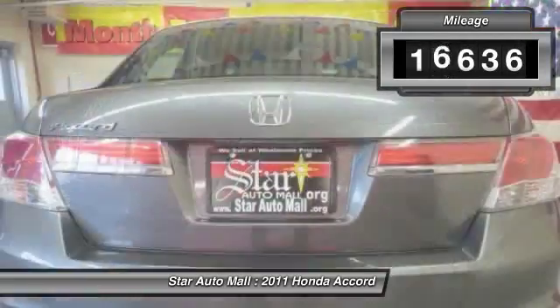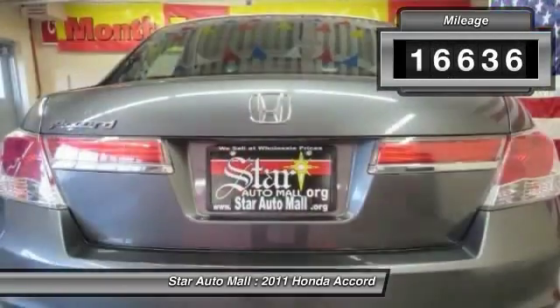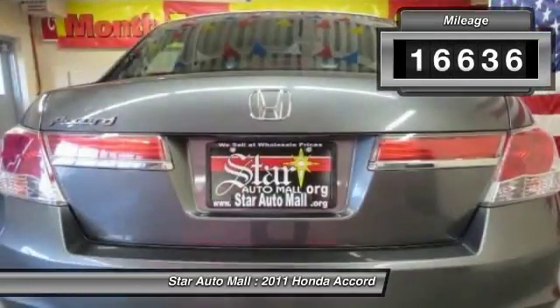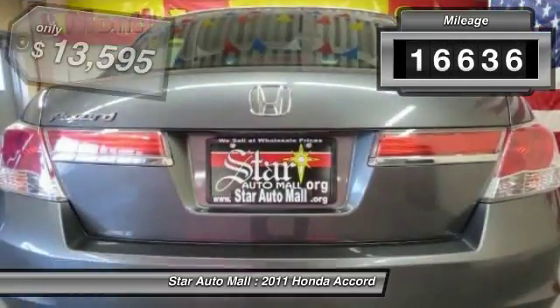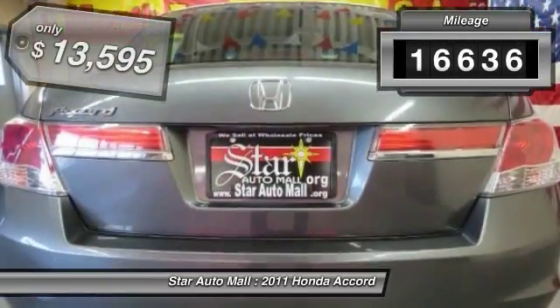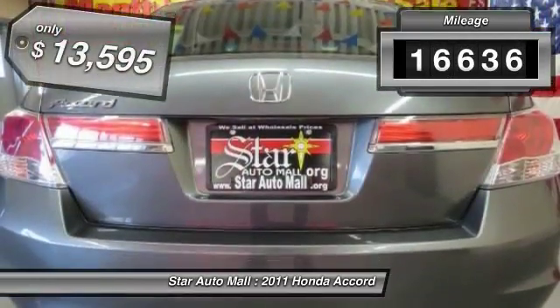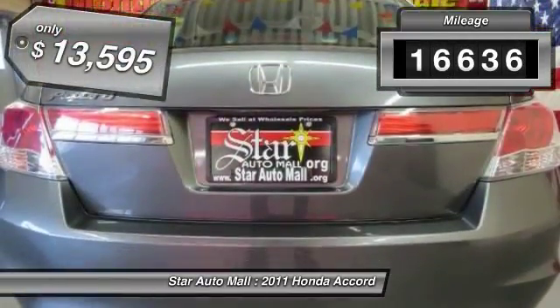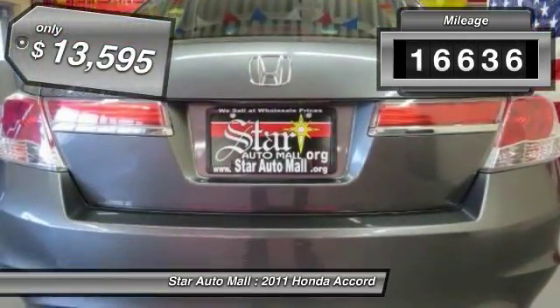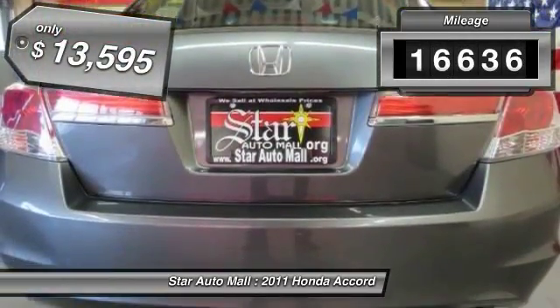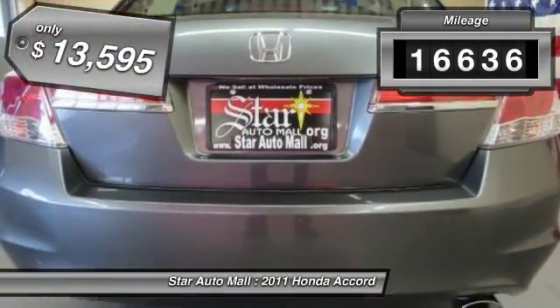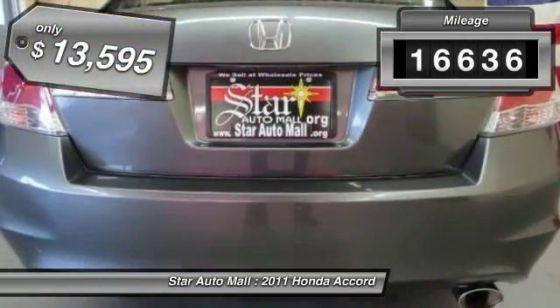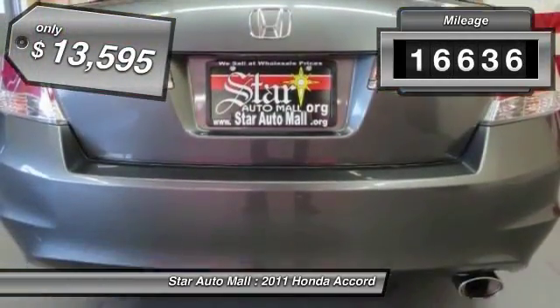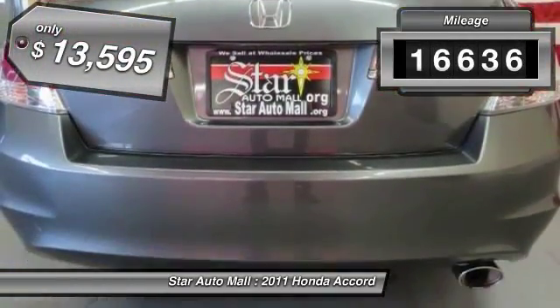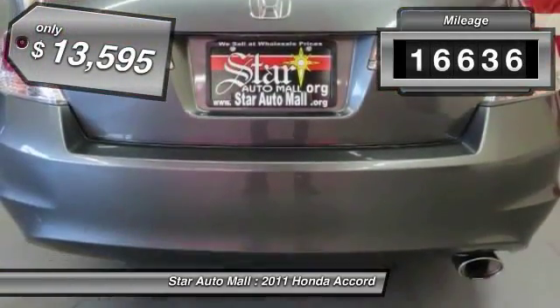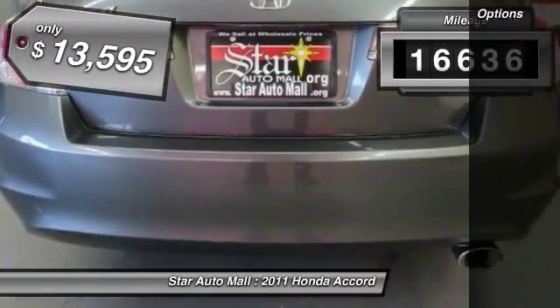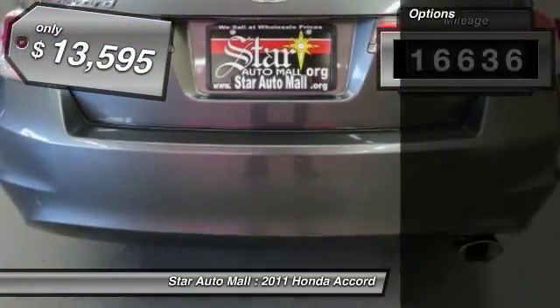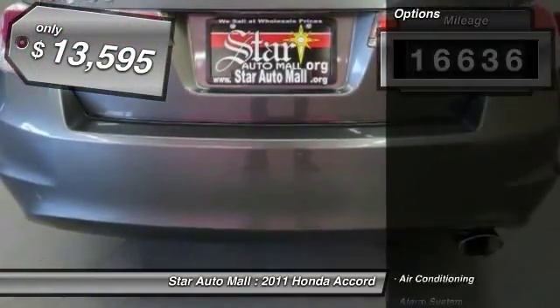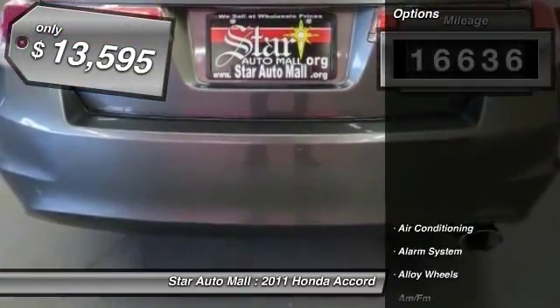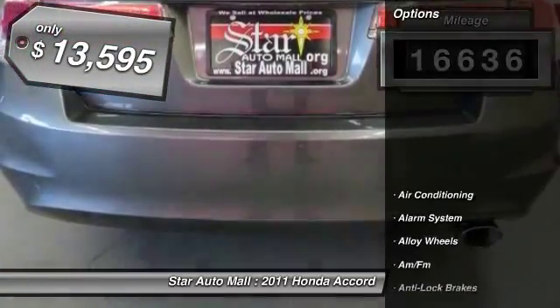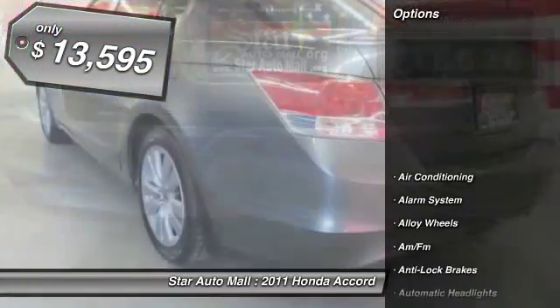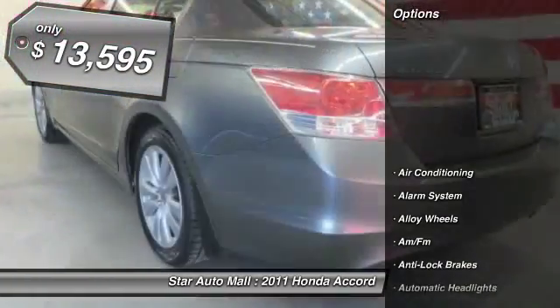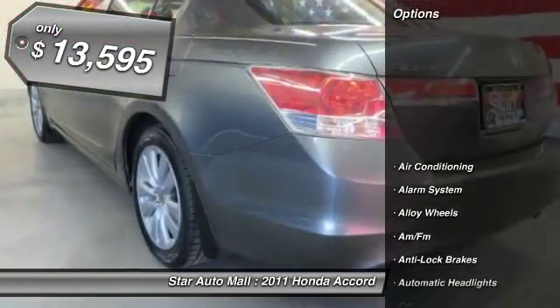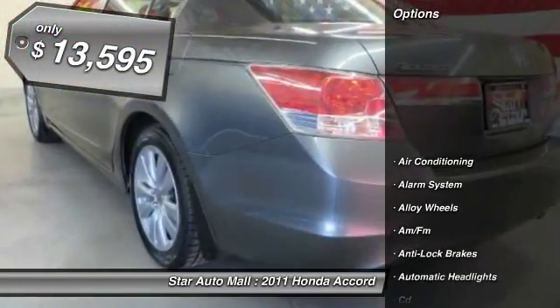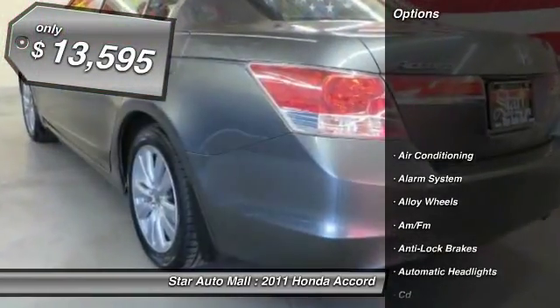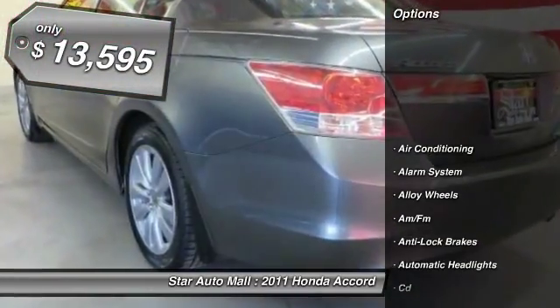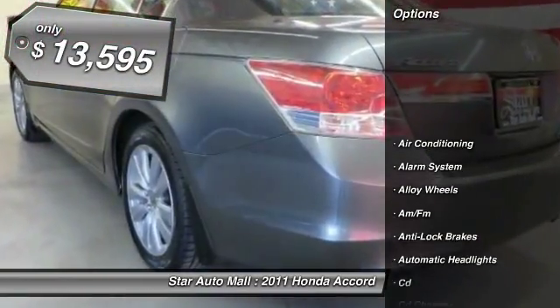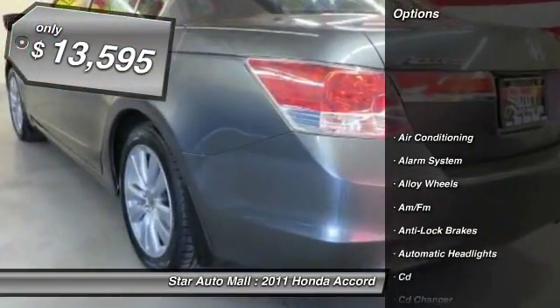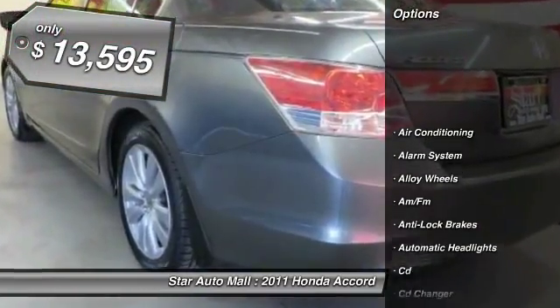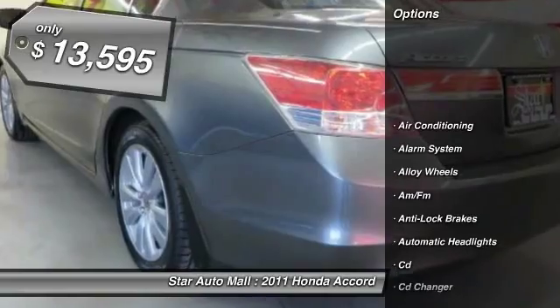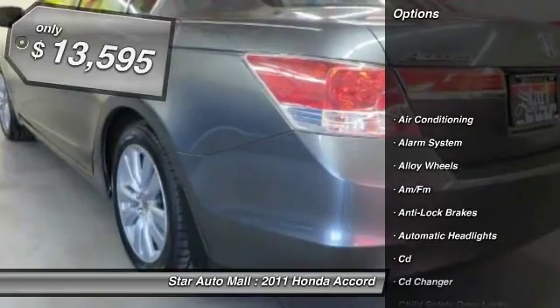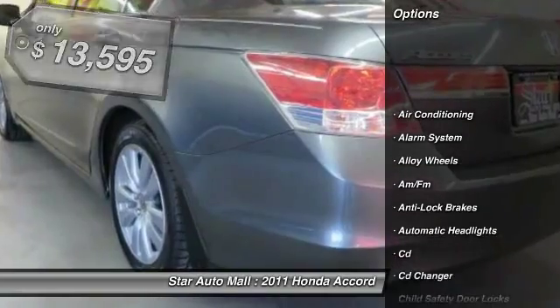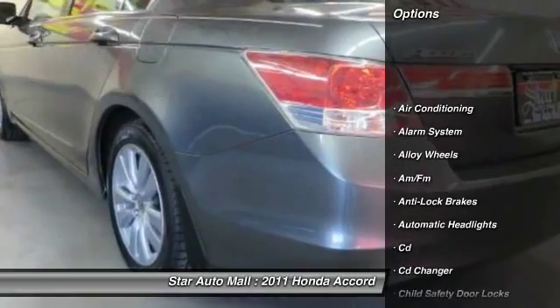This vehicle has less than 20,000 miles and is priced below $15,000.